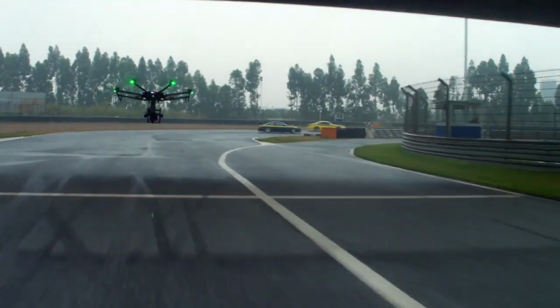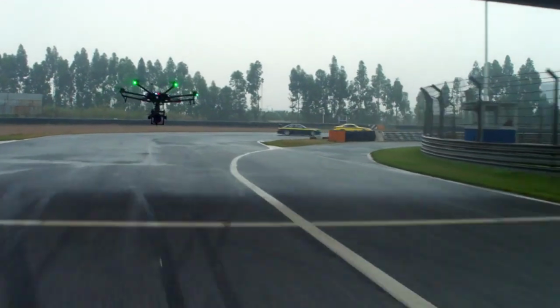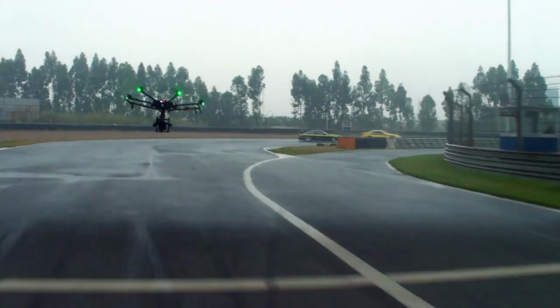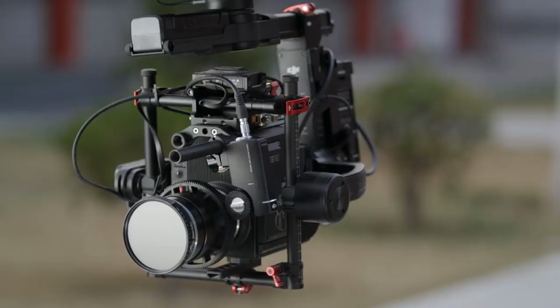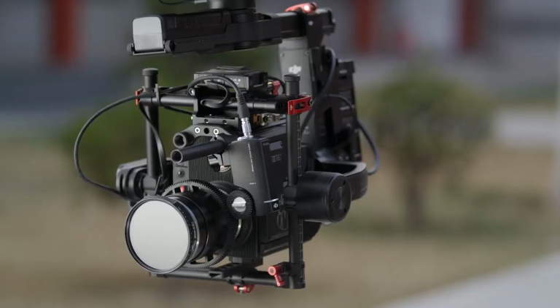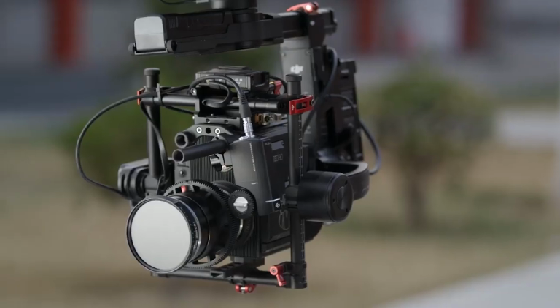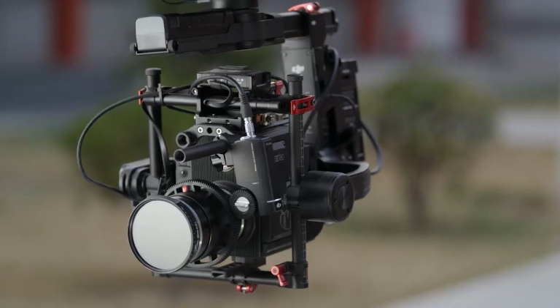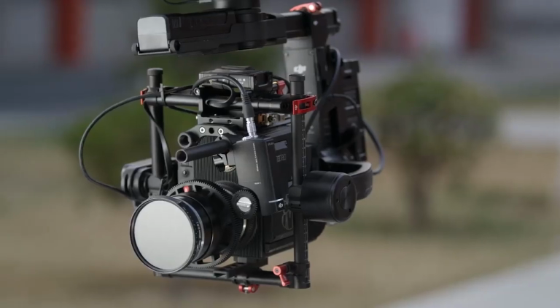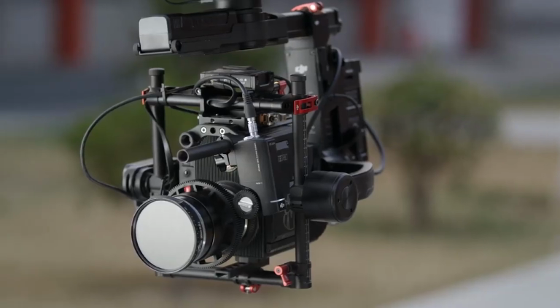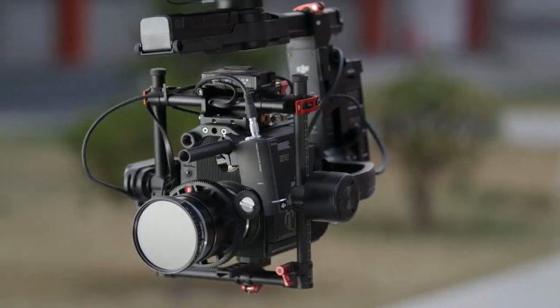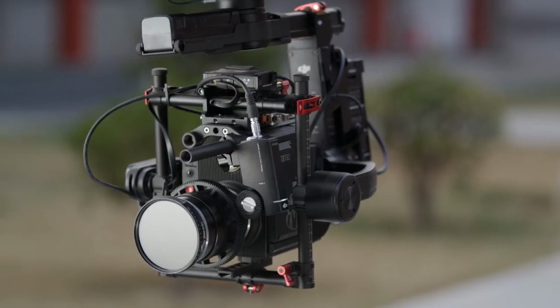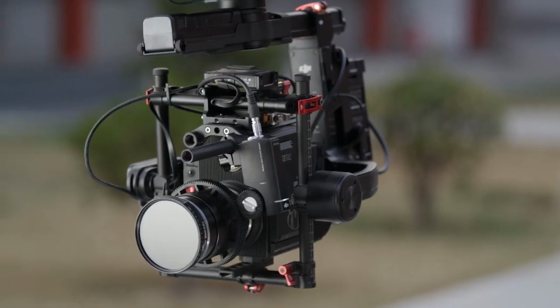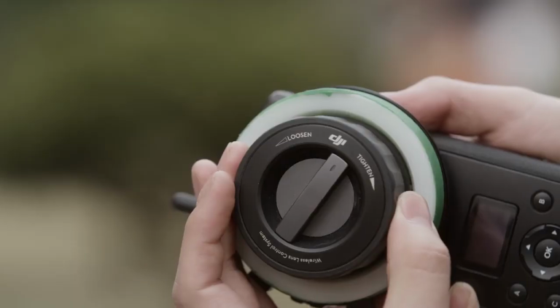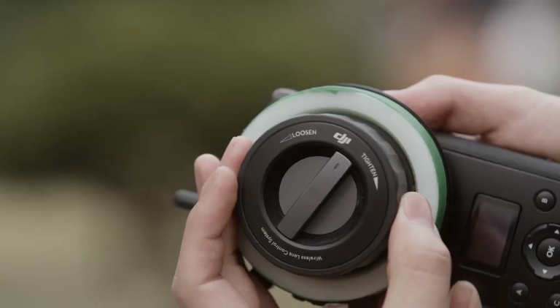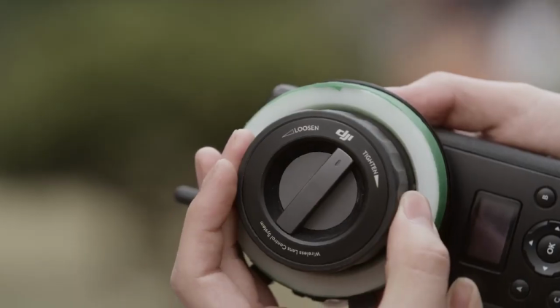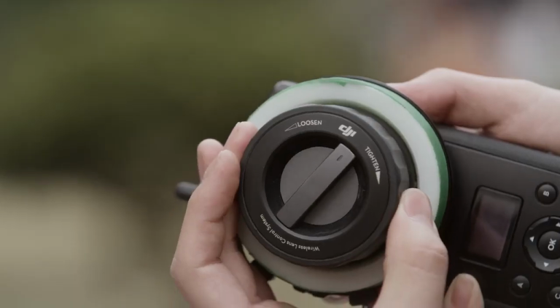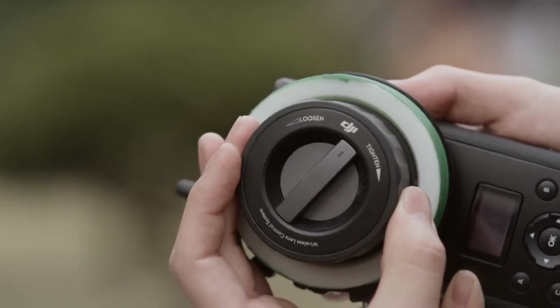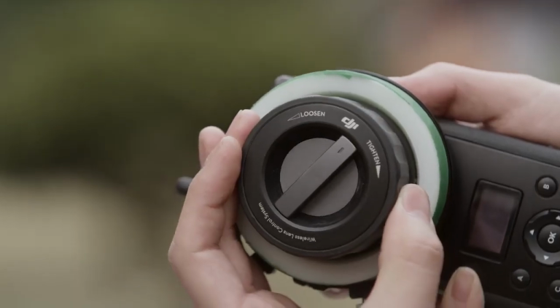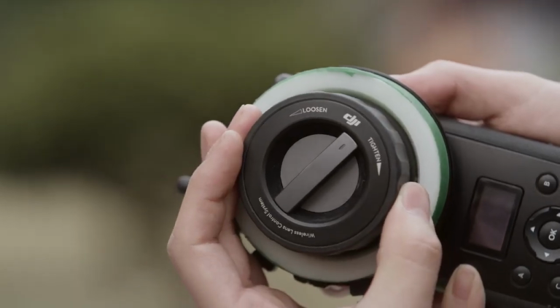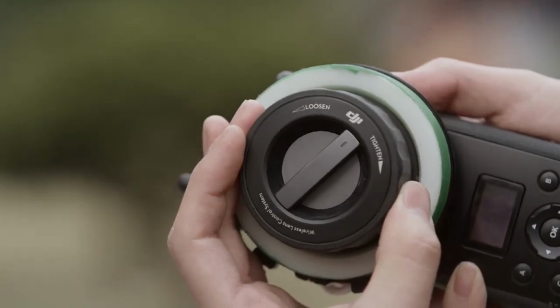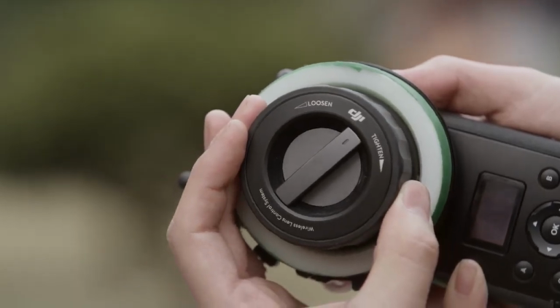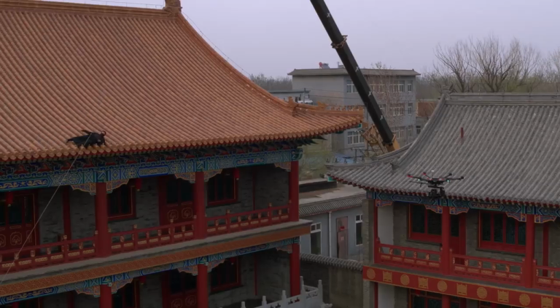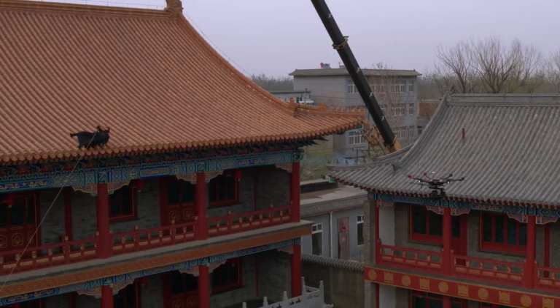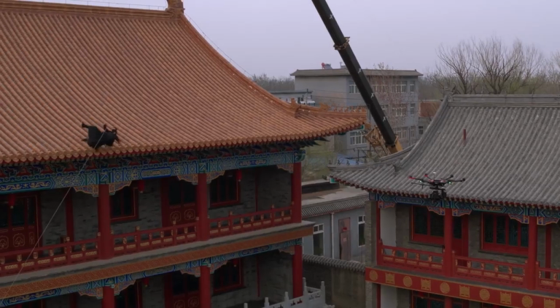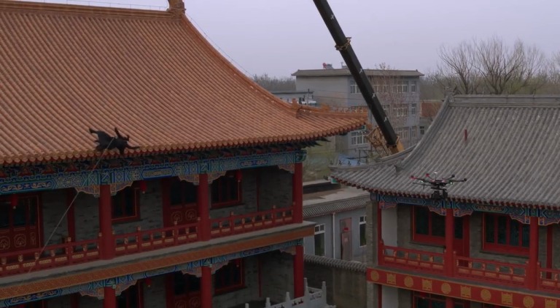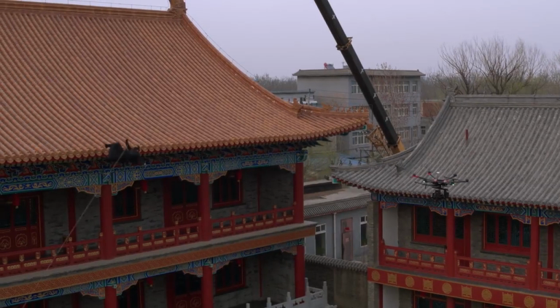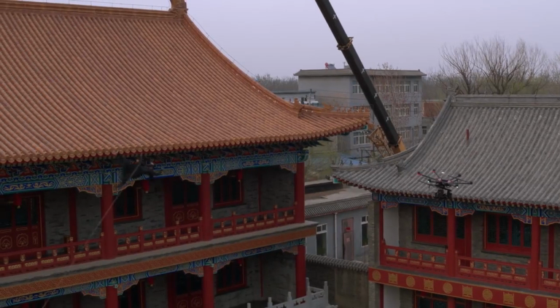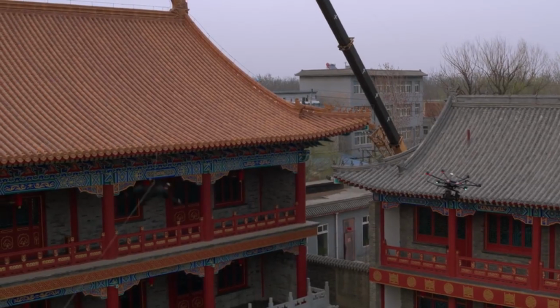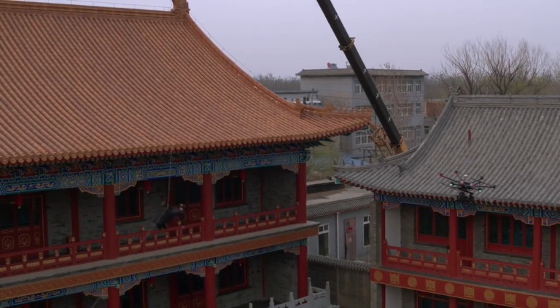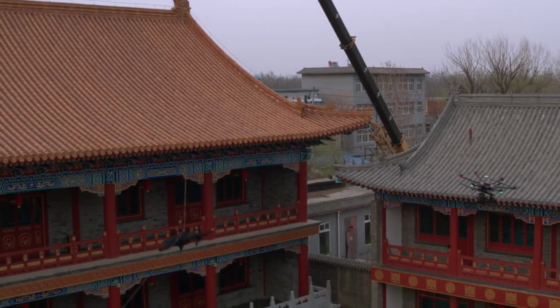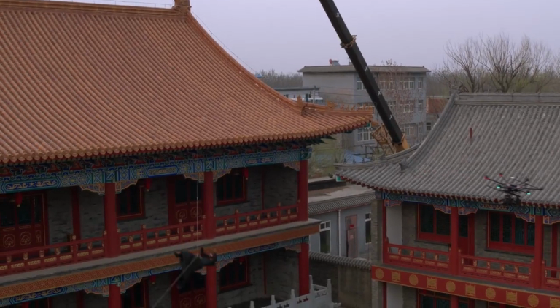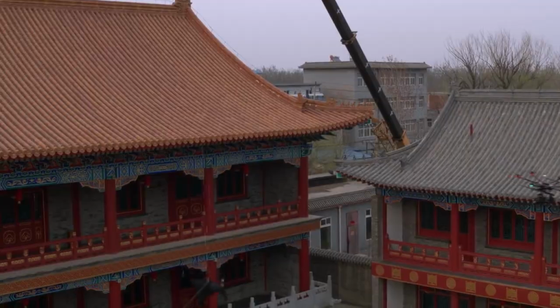By connecting DJI Focus to Lightbridge 2, operators can pull focus with any camera setup that falls within its maximum payload.